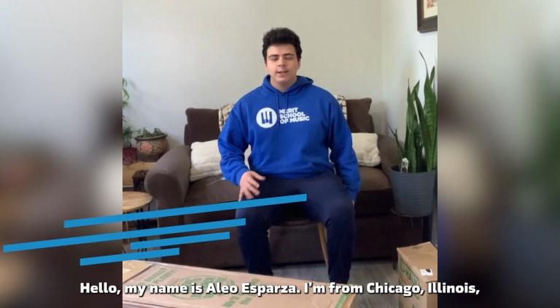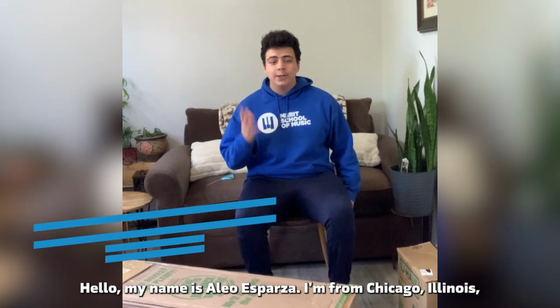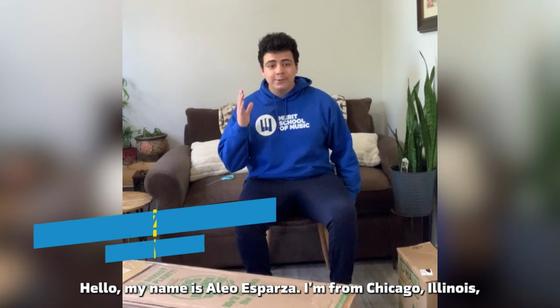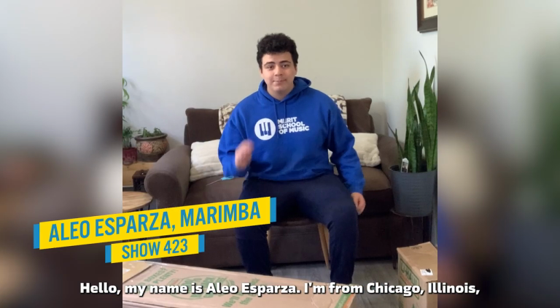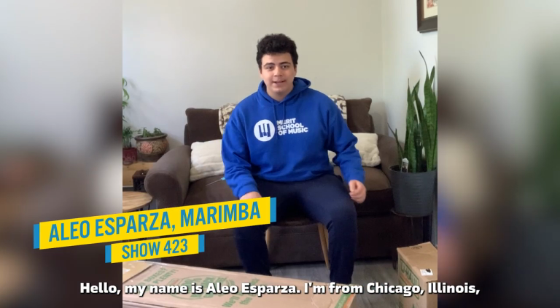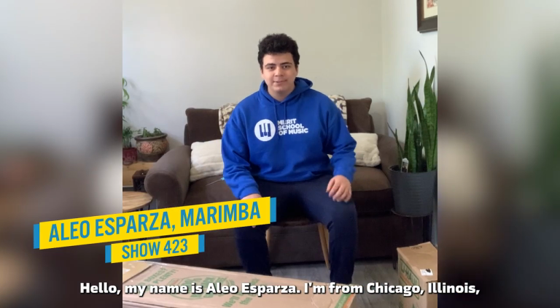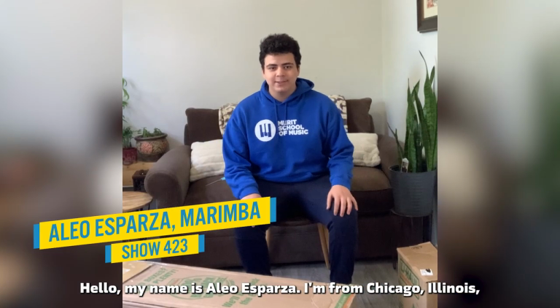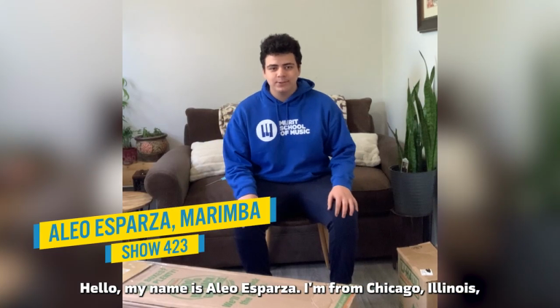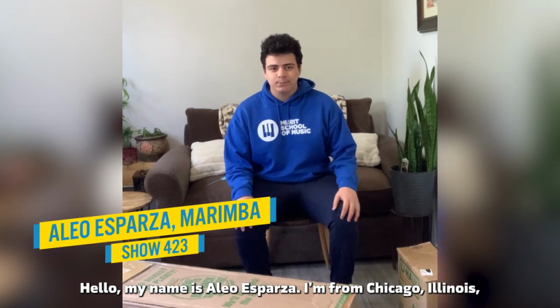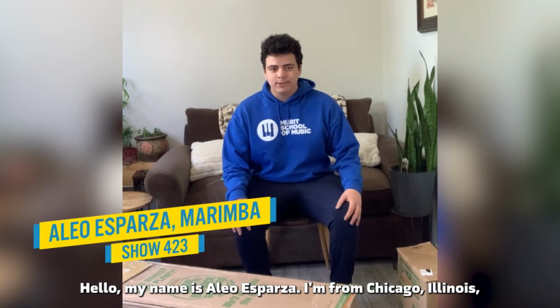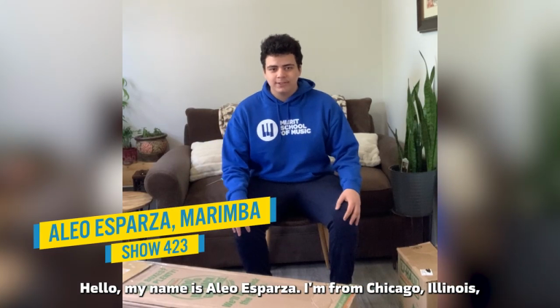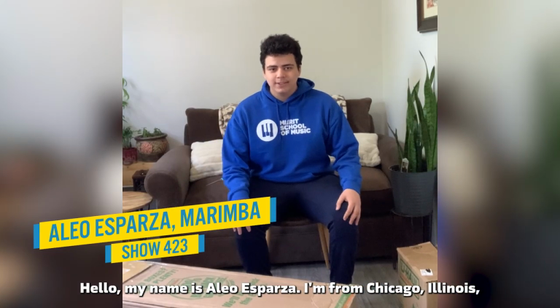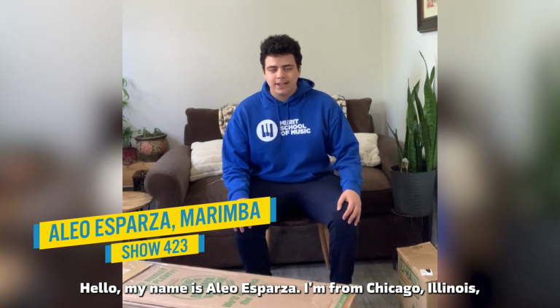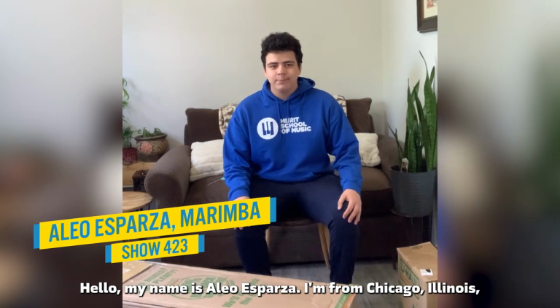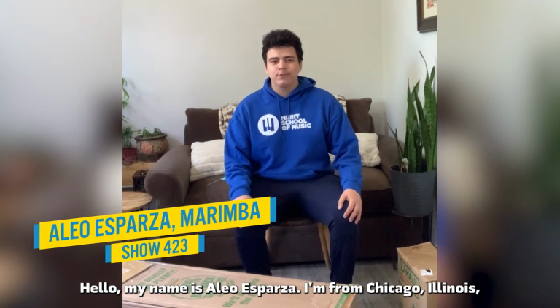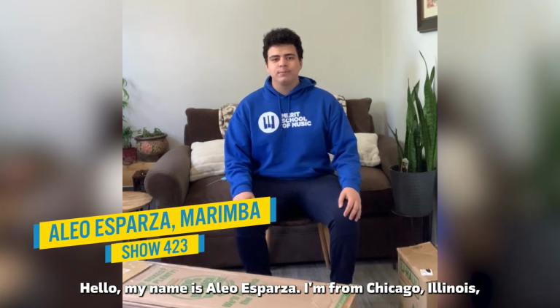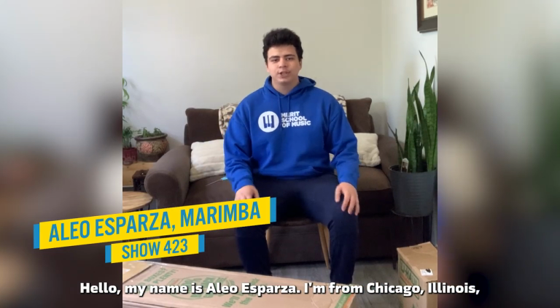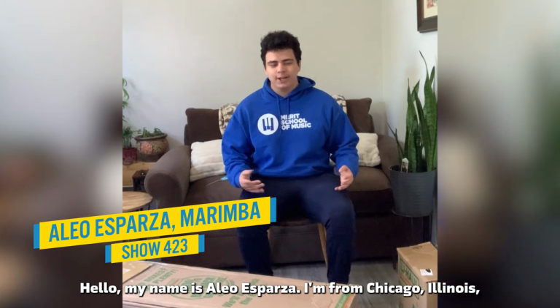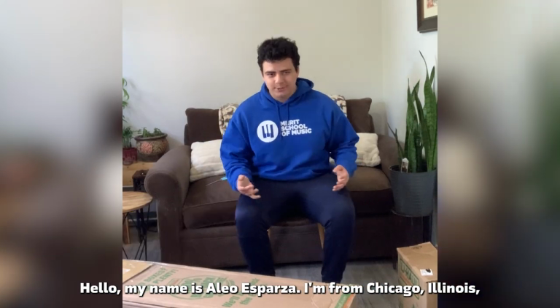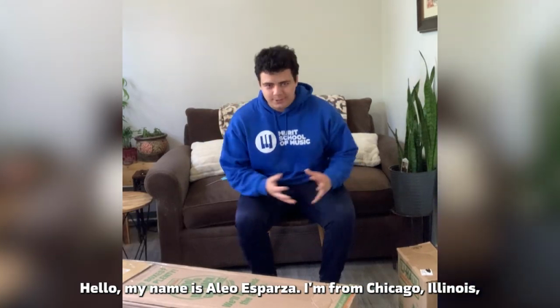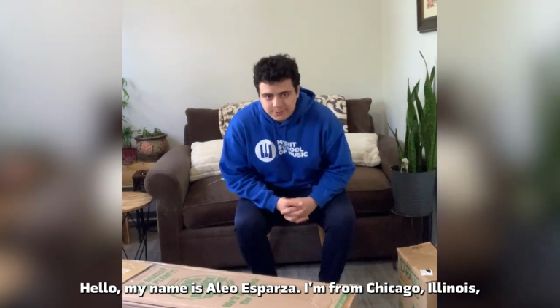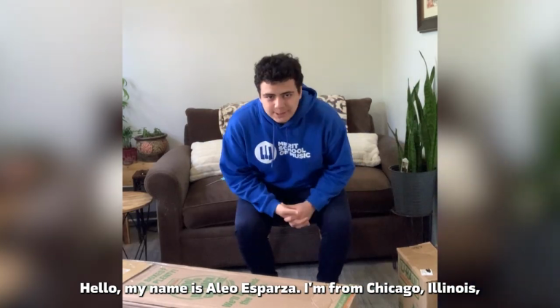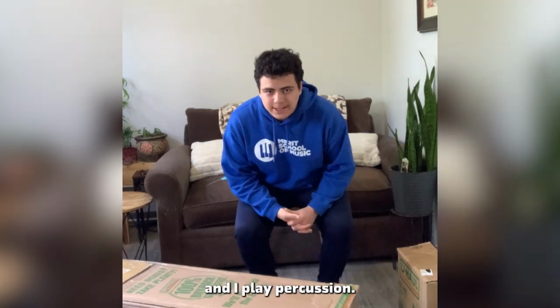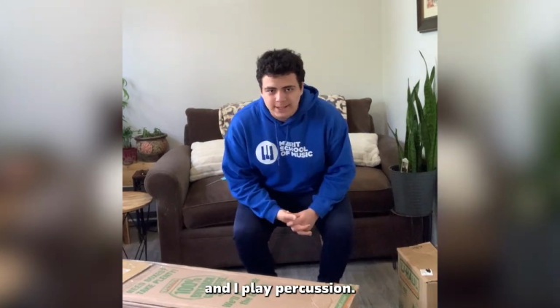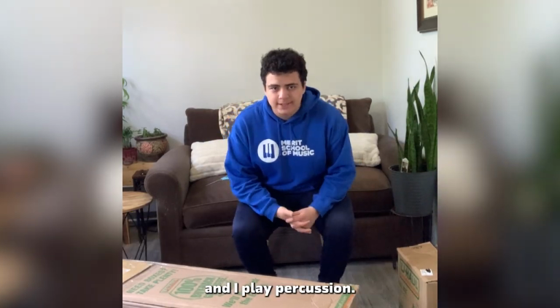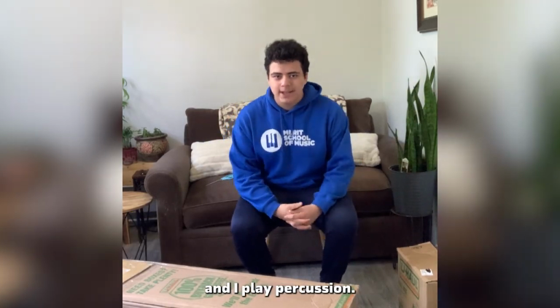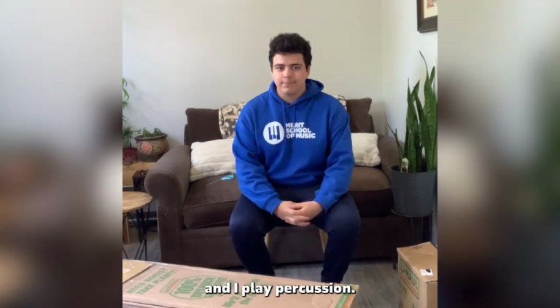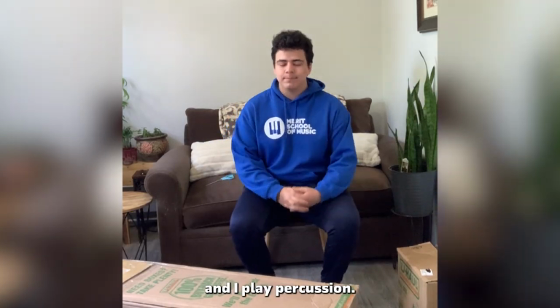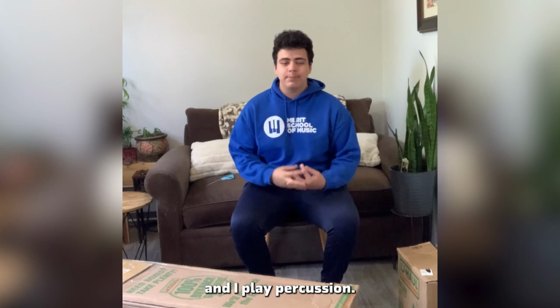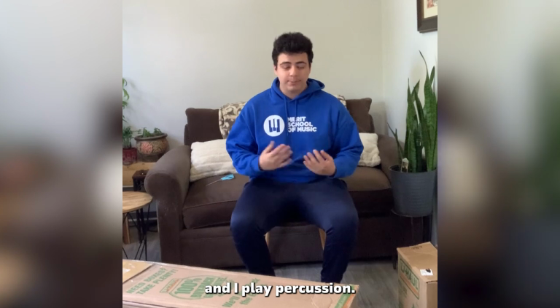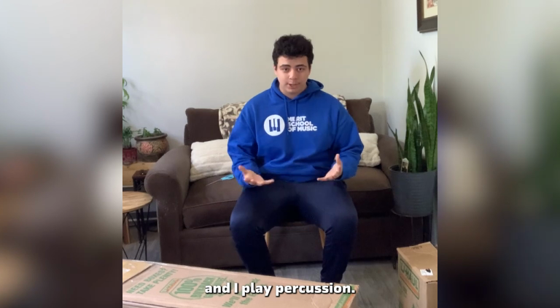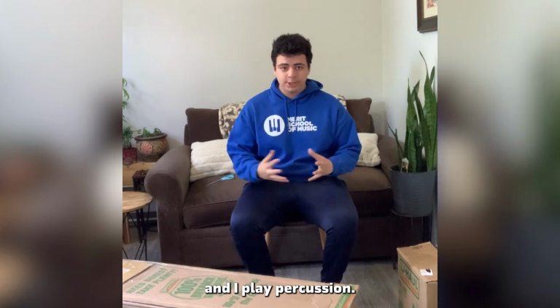Hello, my name is Elio Esparza. I'm from Chicago, Illinois, and I play percussion.